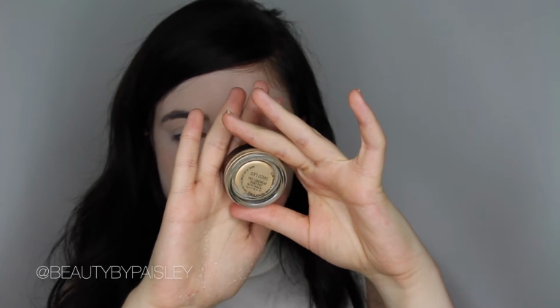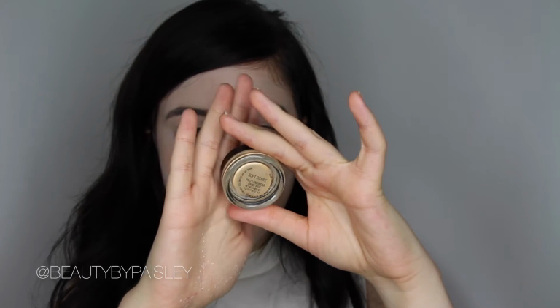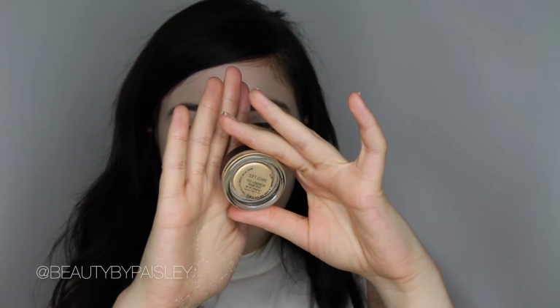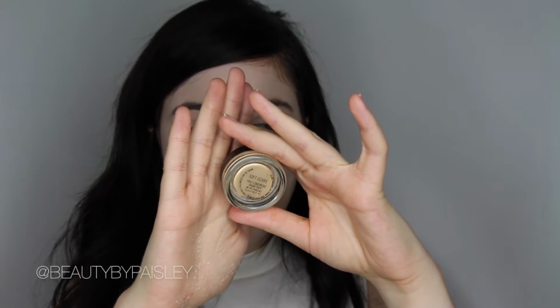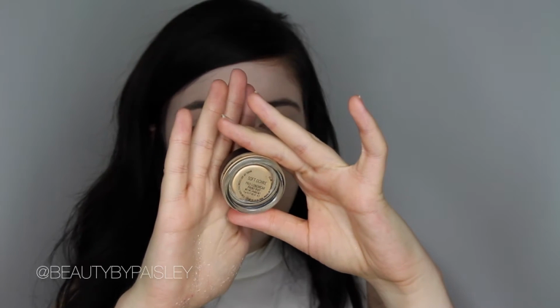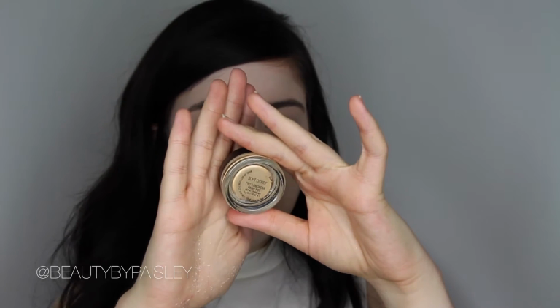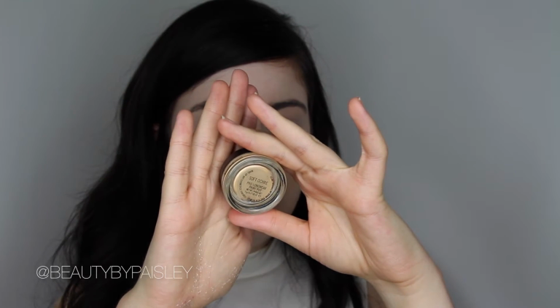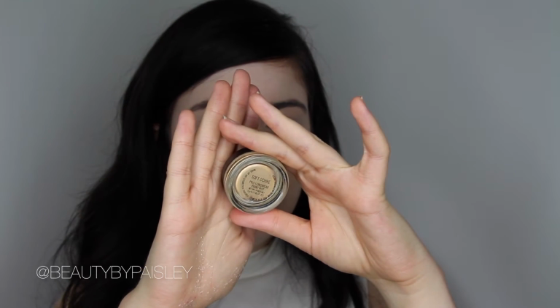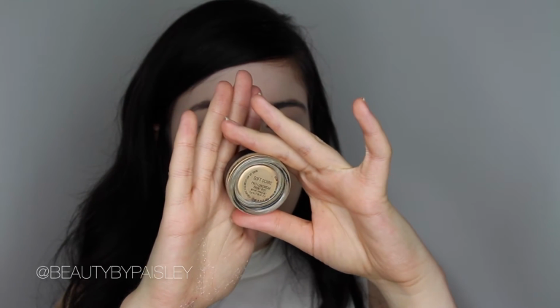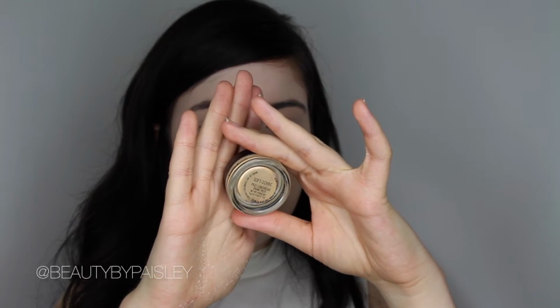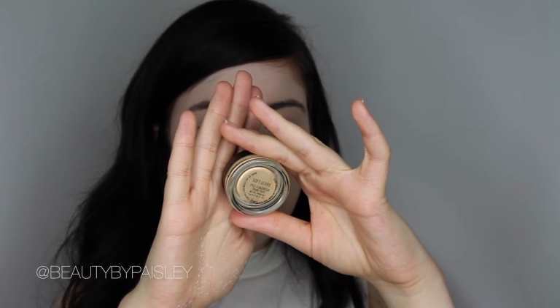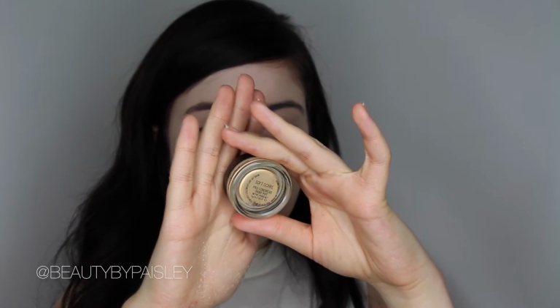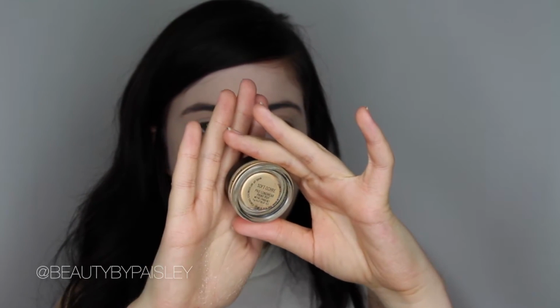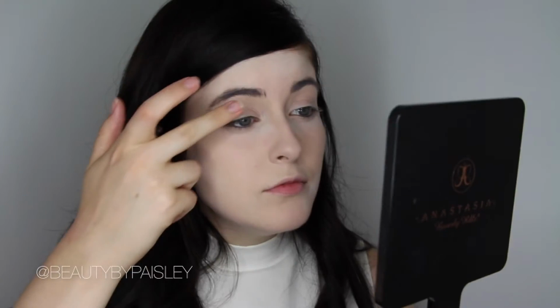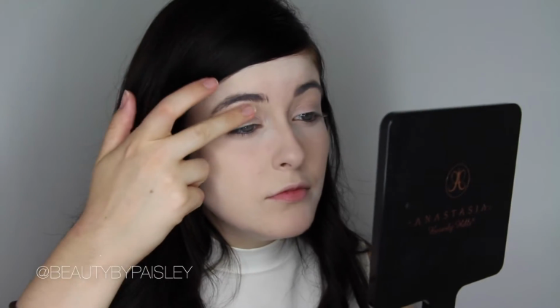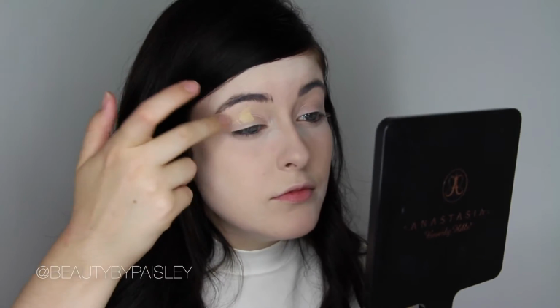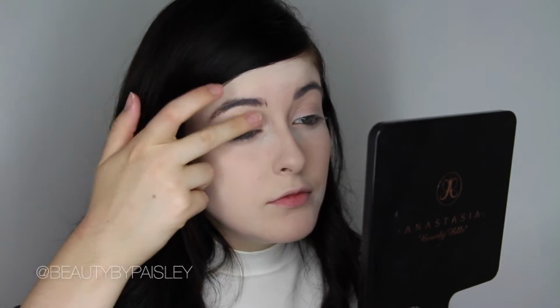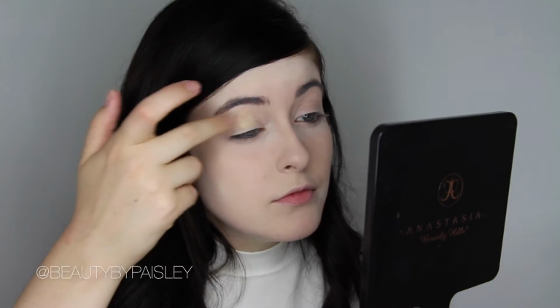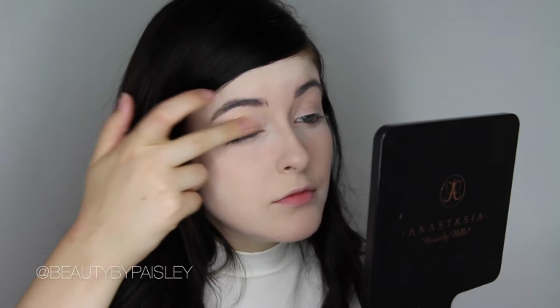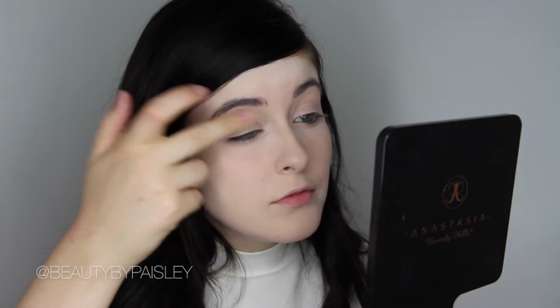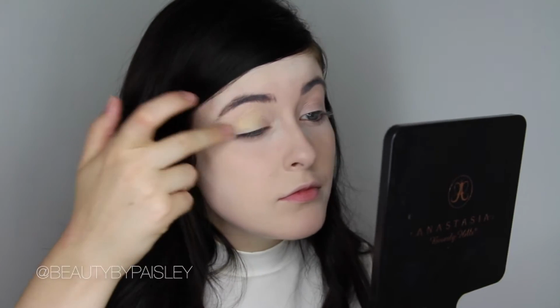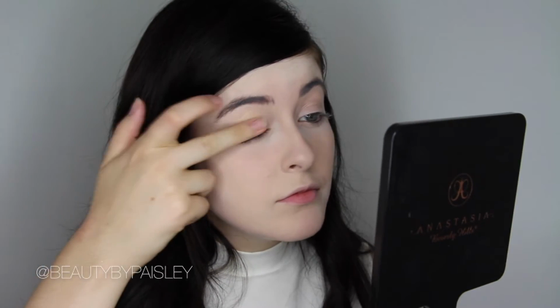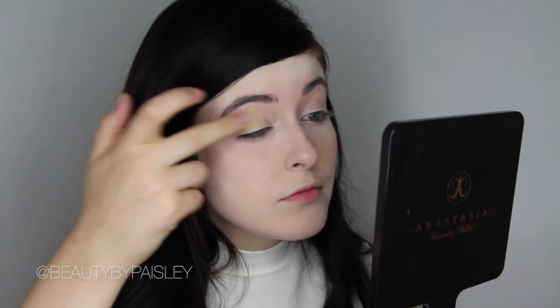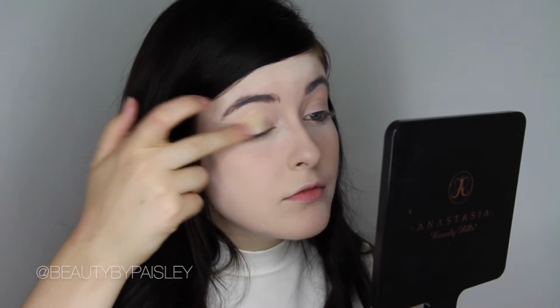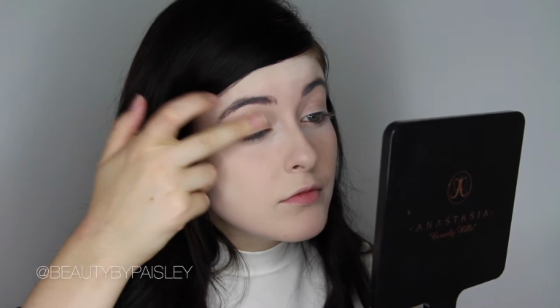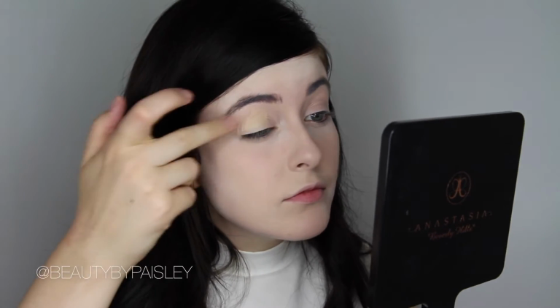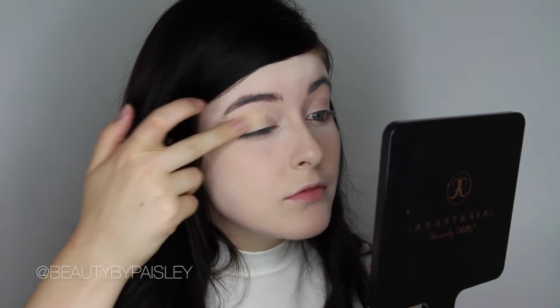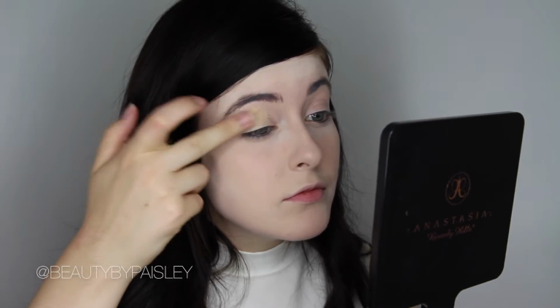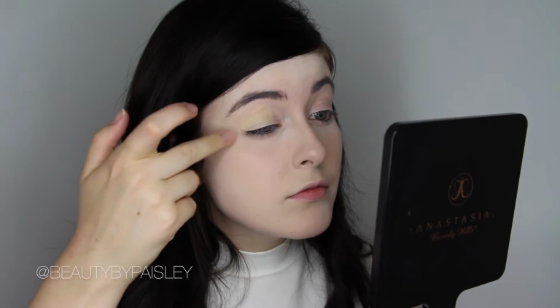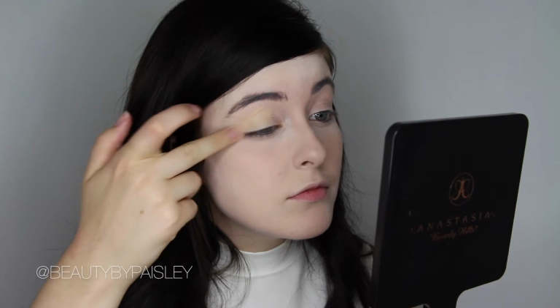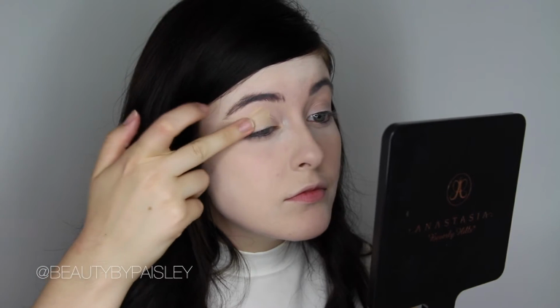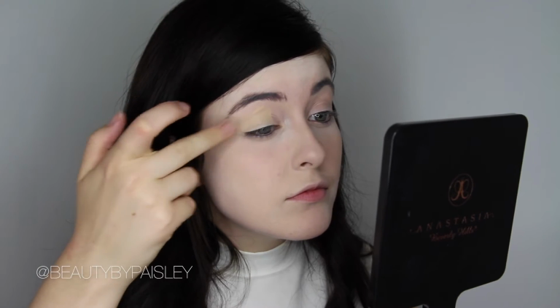To prime my eyes, I'm using MAC Soft Ocre Paint Pot just on my finger and blending that over my eyelid.